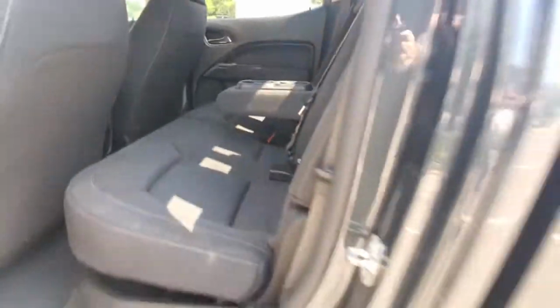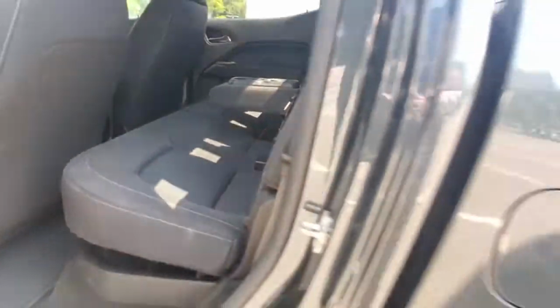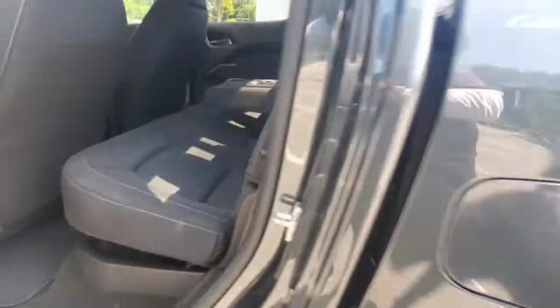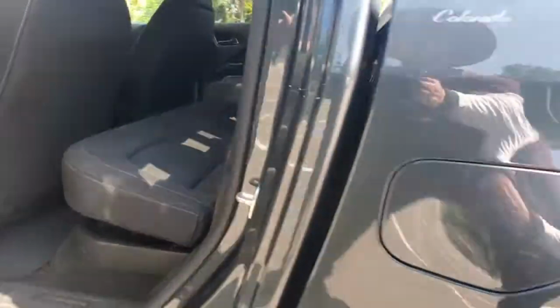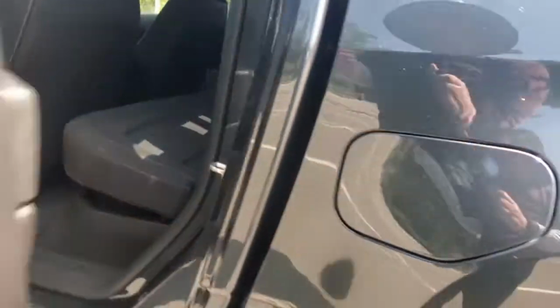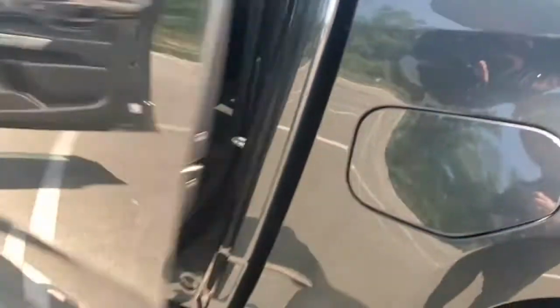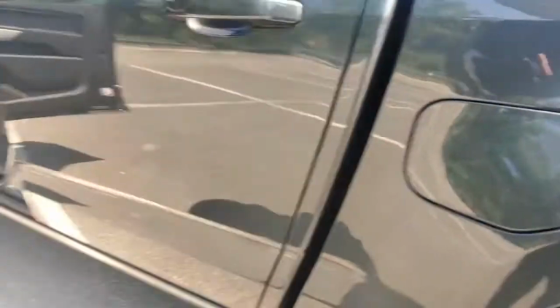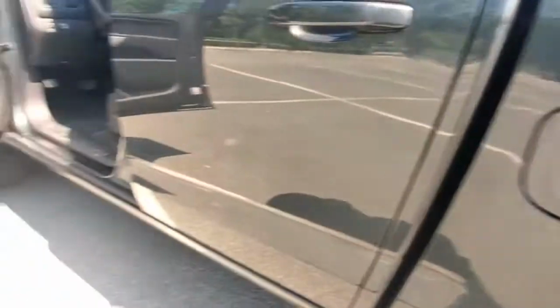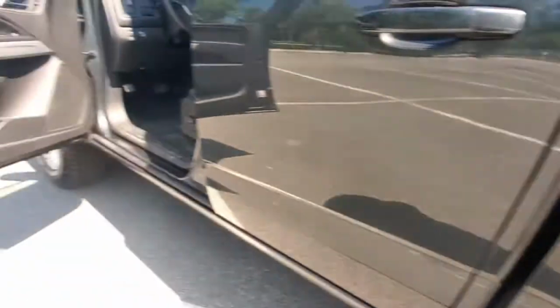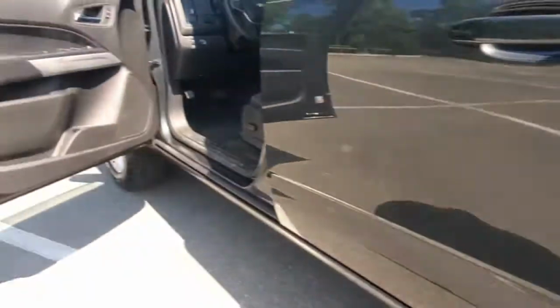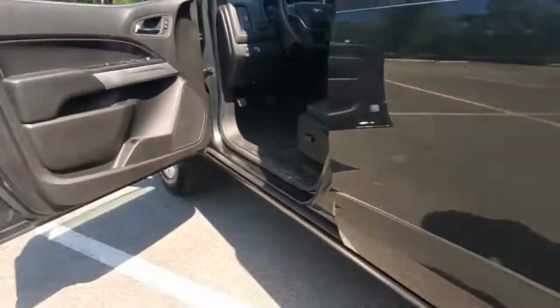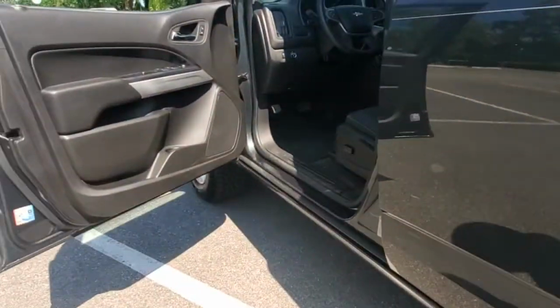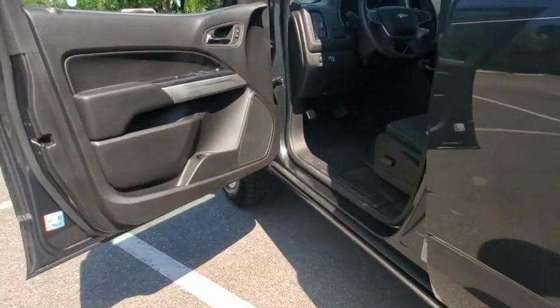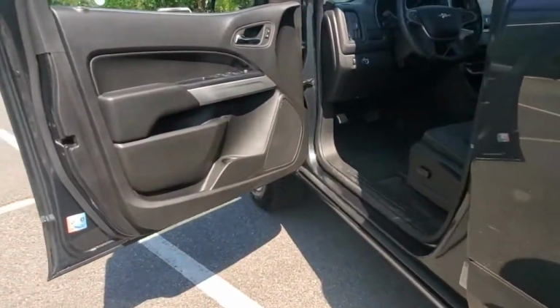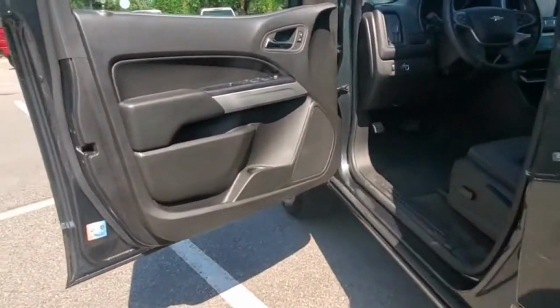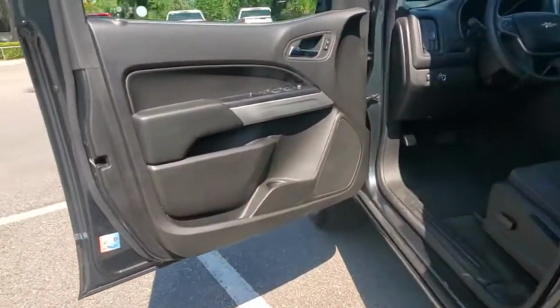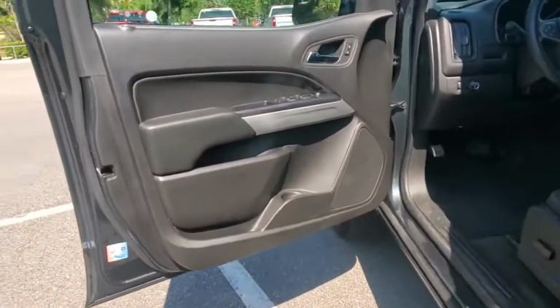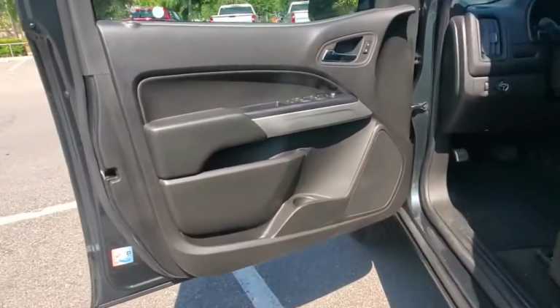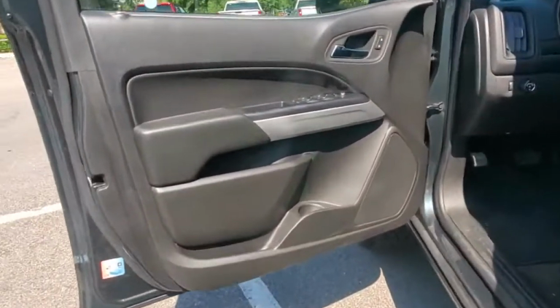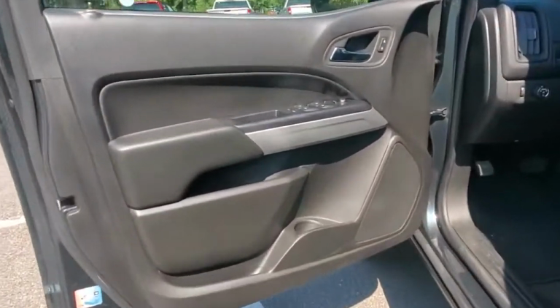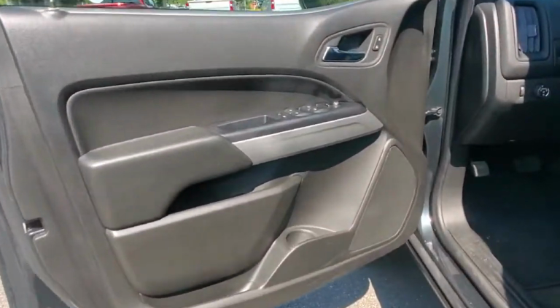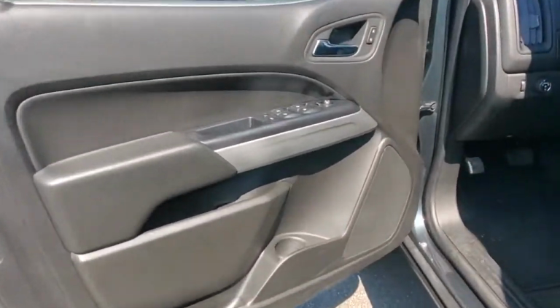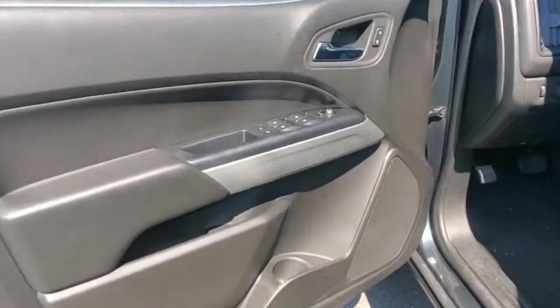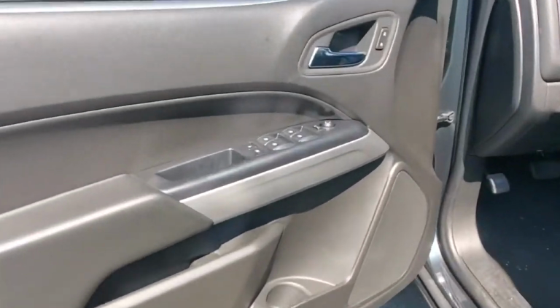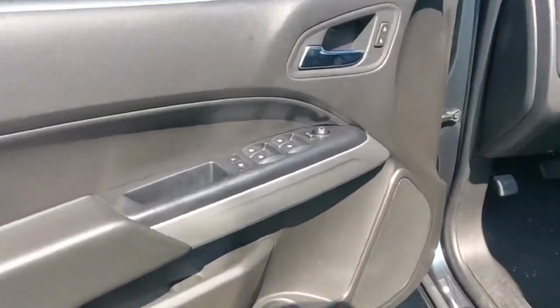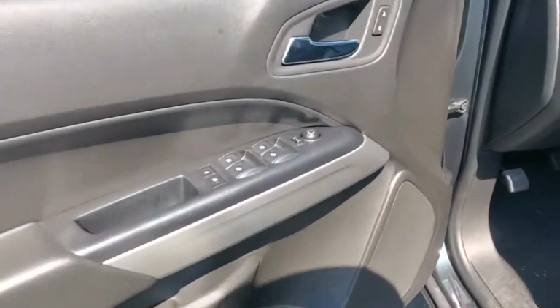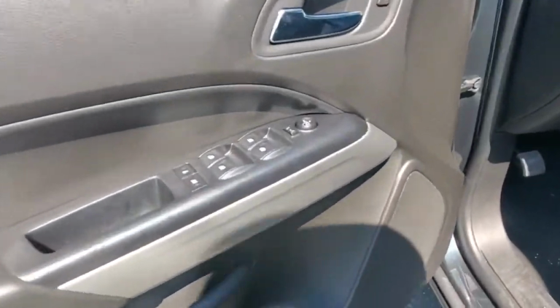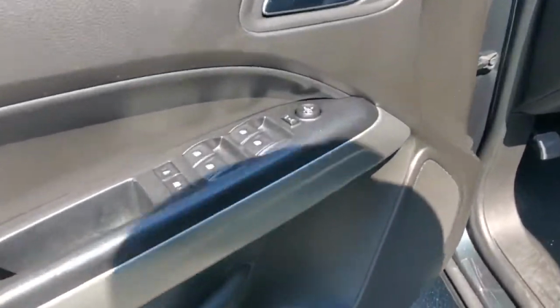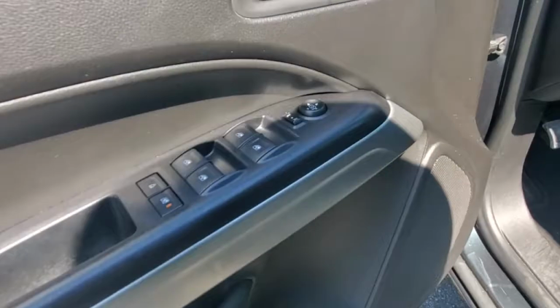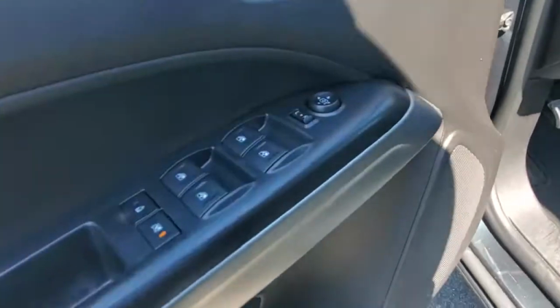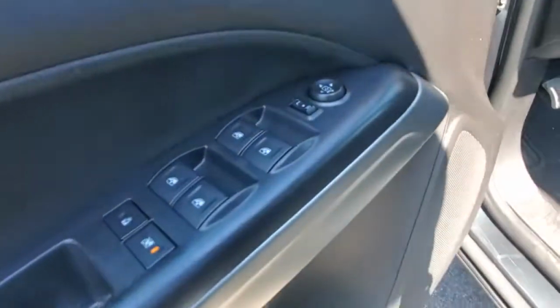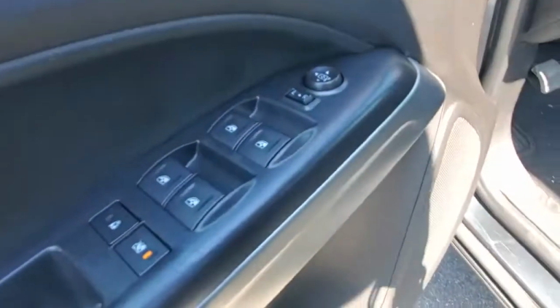Don't miss out on comfort just because you need a pickup. Get the best of both worlds in the Colorado.